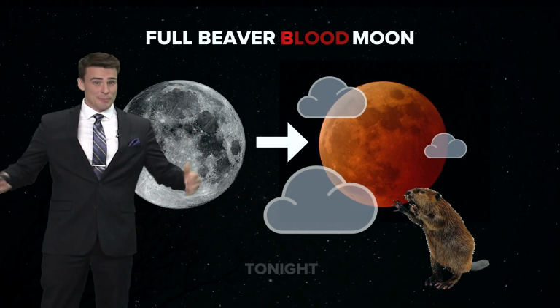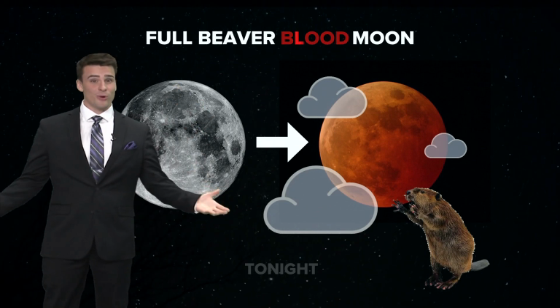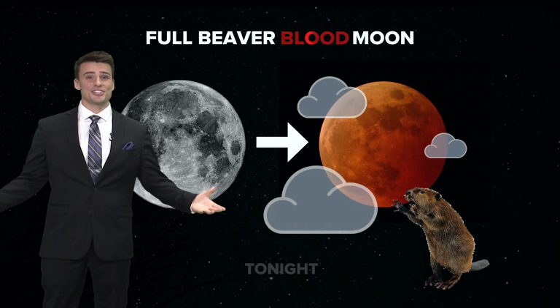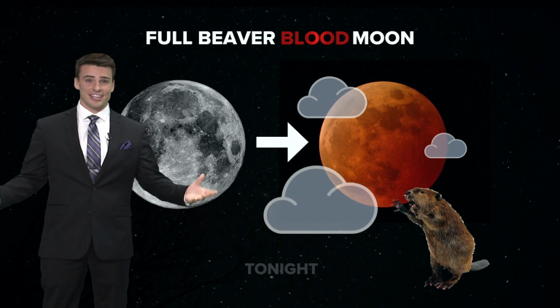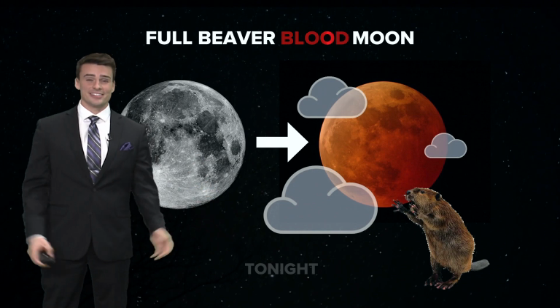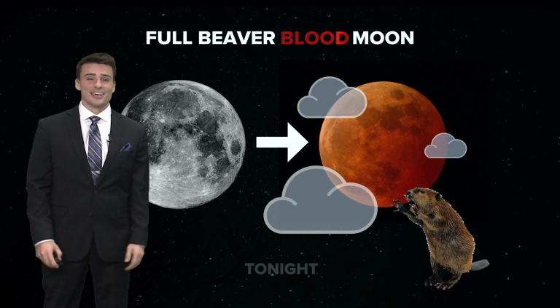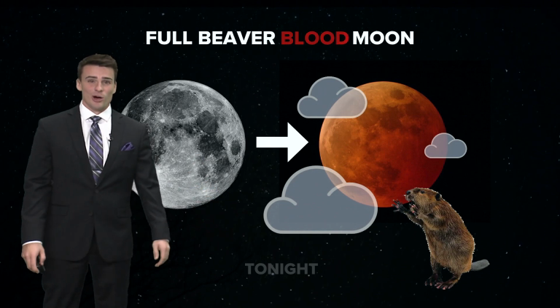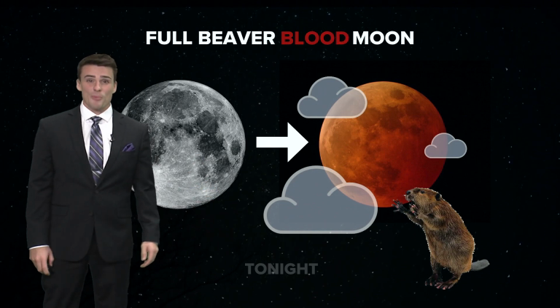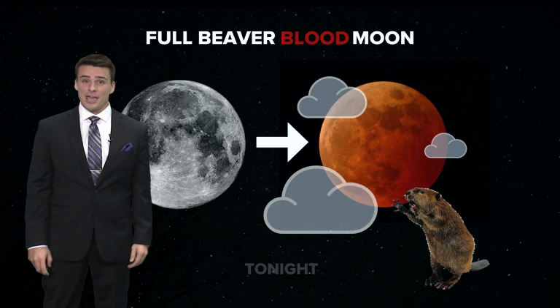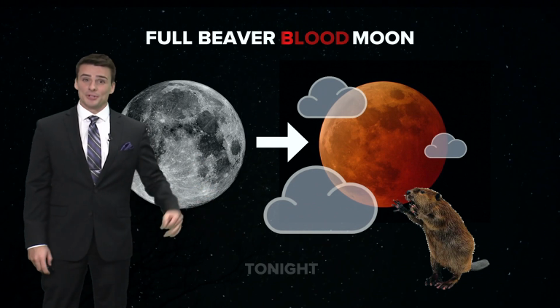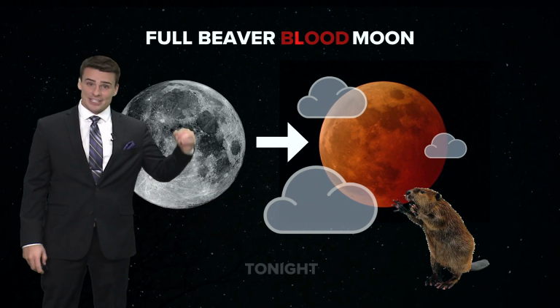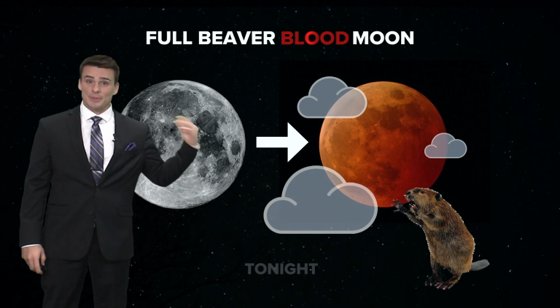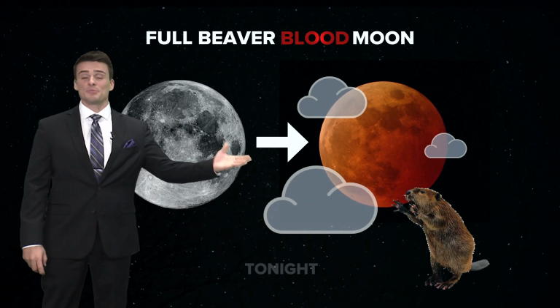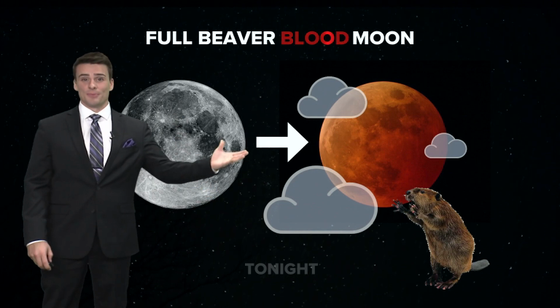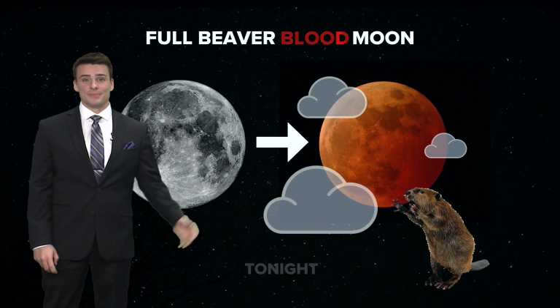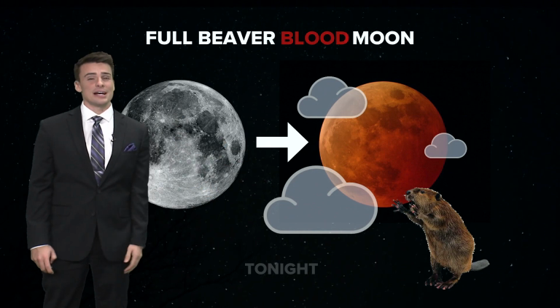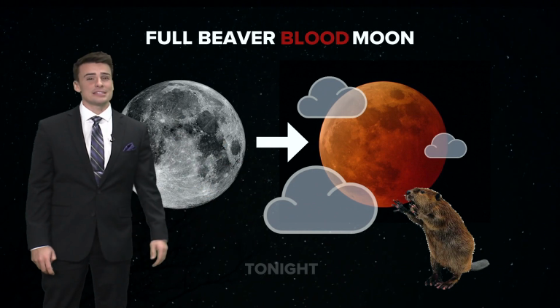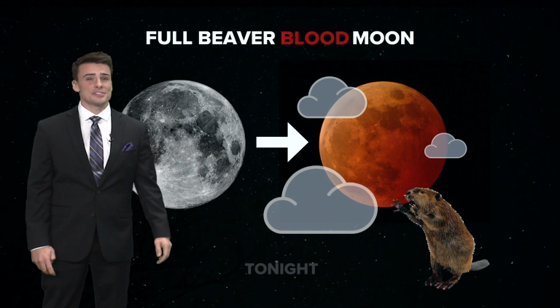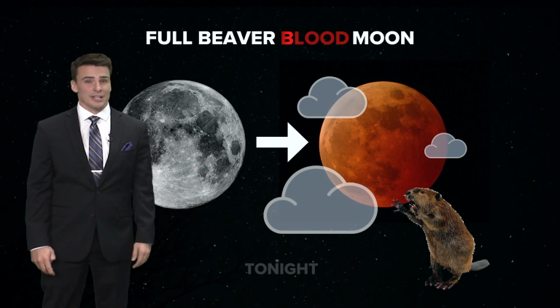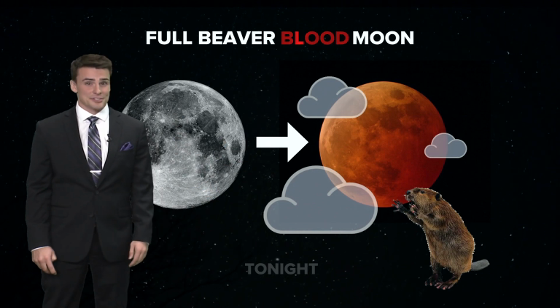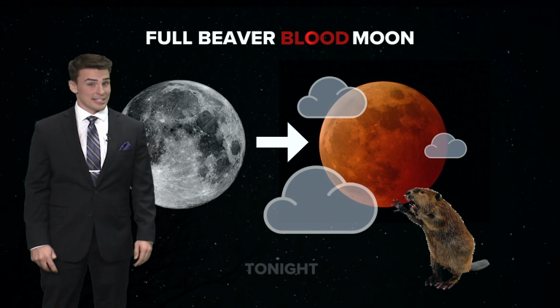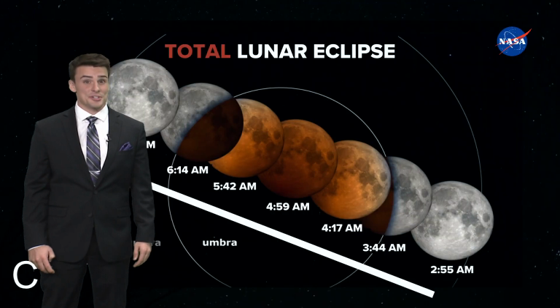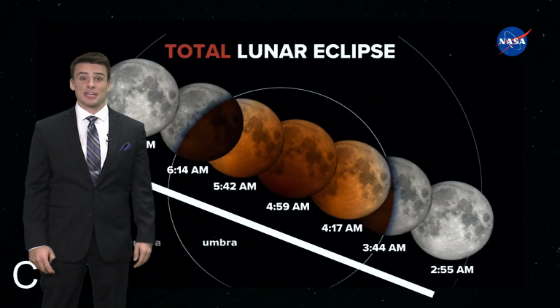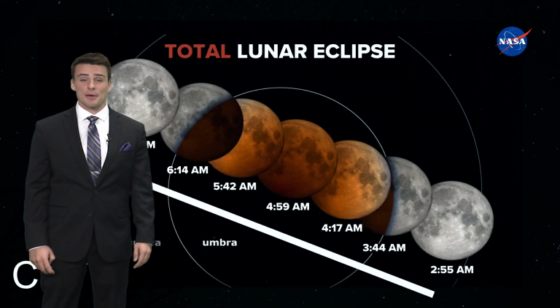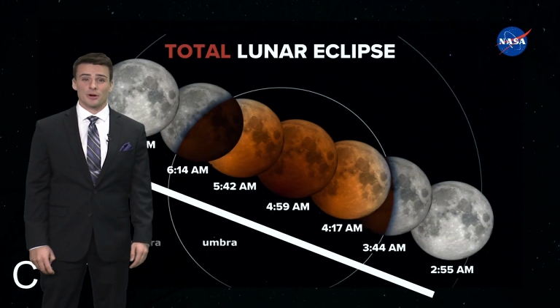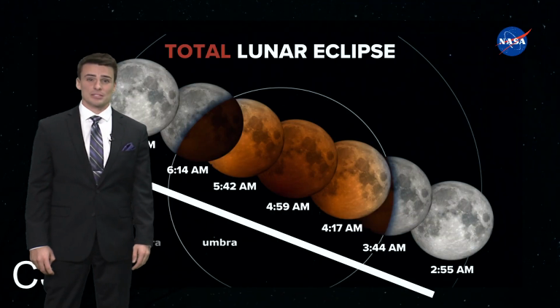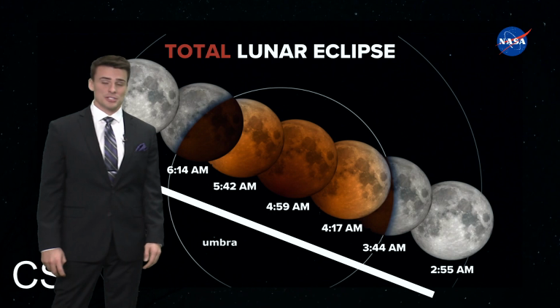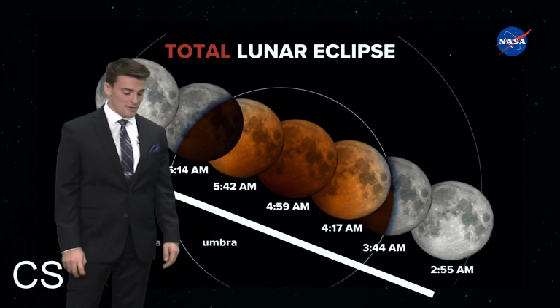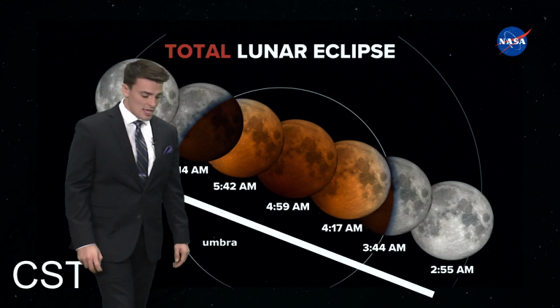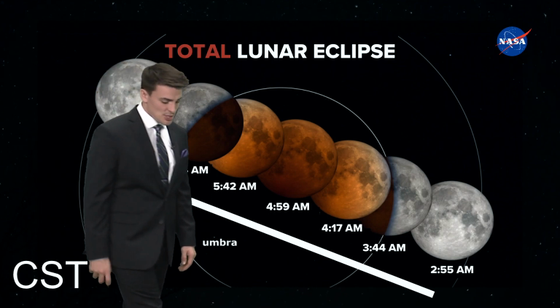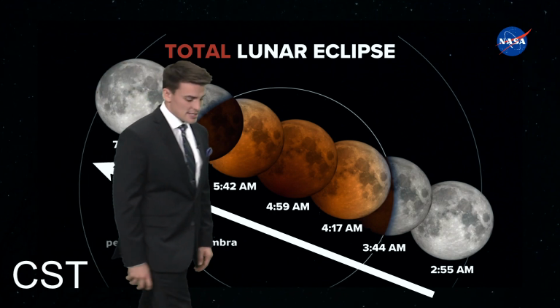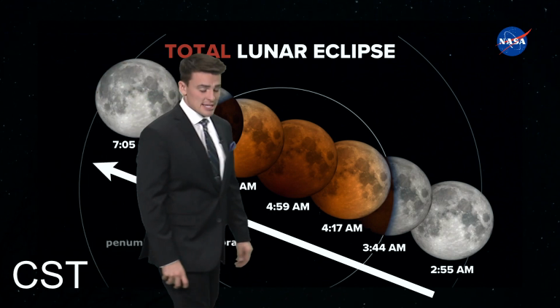But the big question is: will we be able to see the beaver moon? Because of some clouds, the clouds are thickening up across much of the United States.